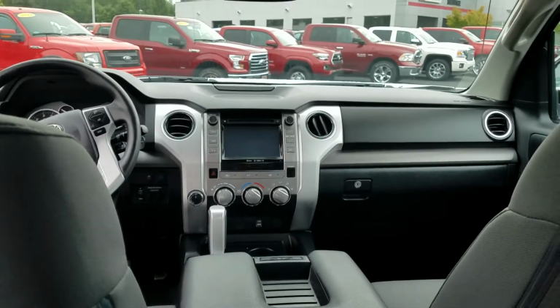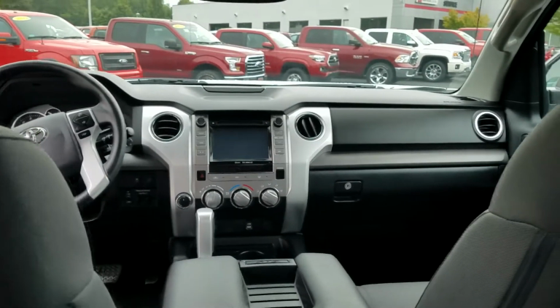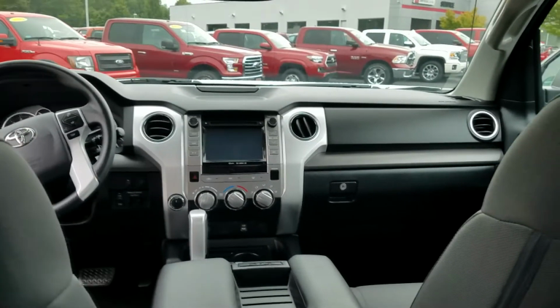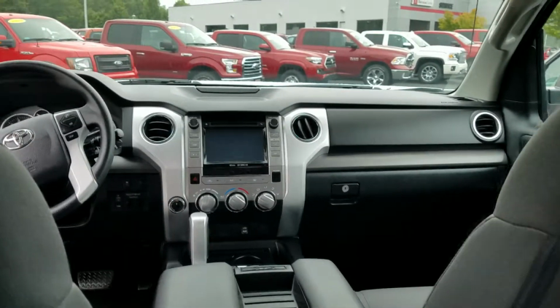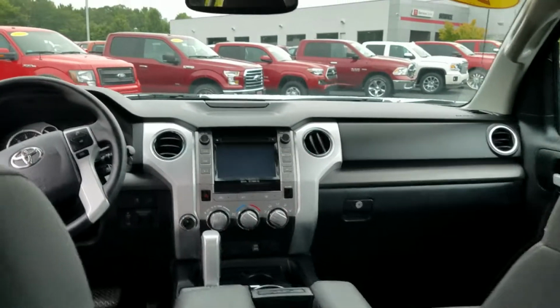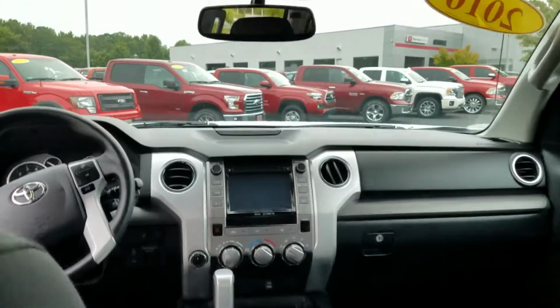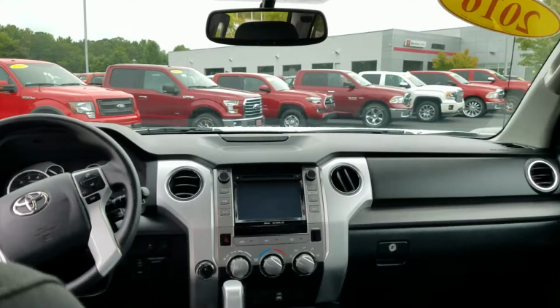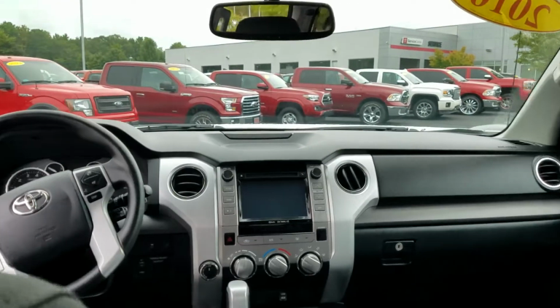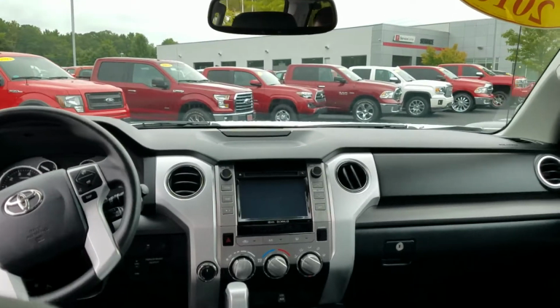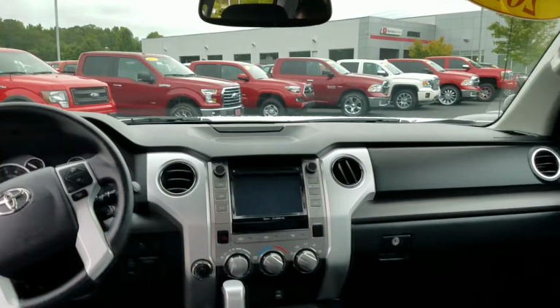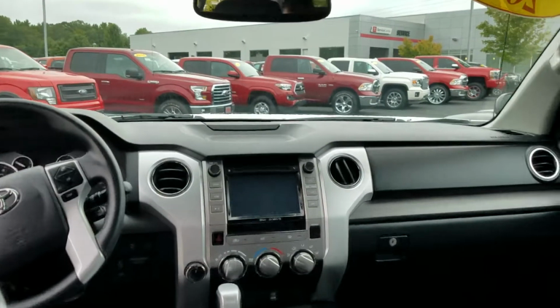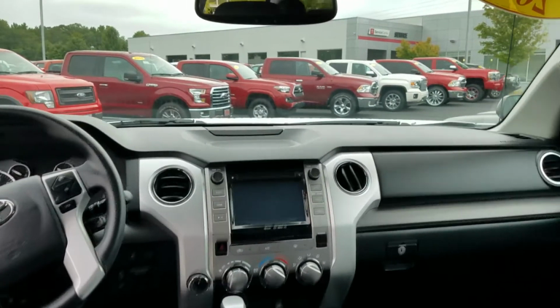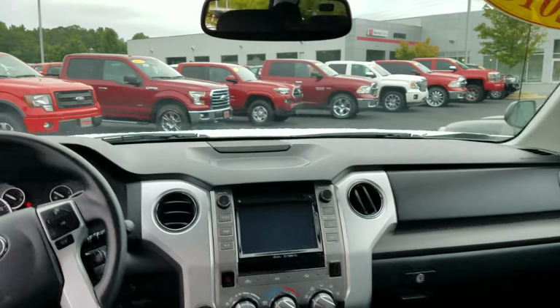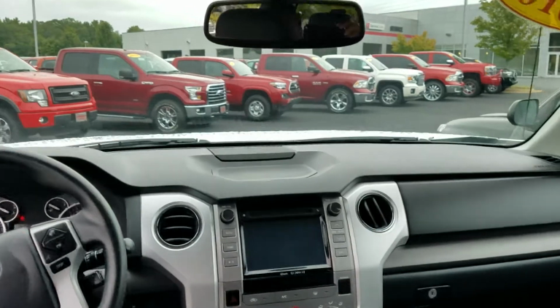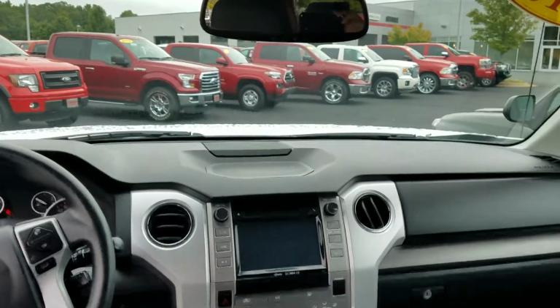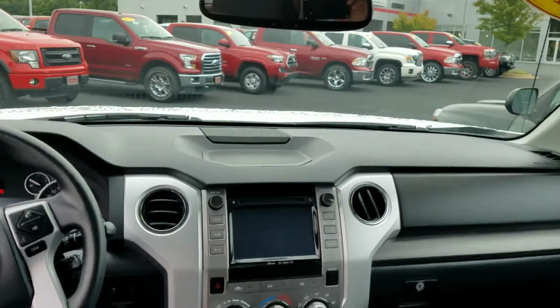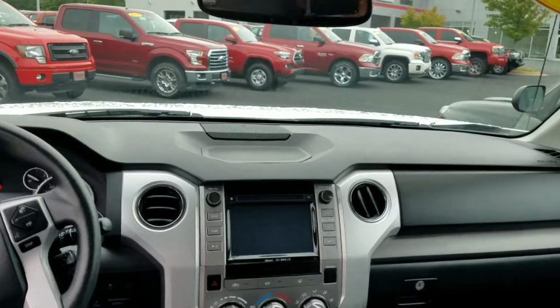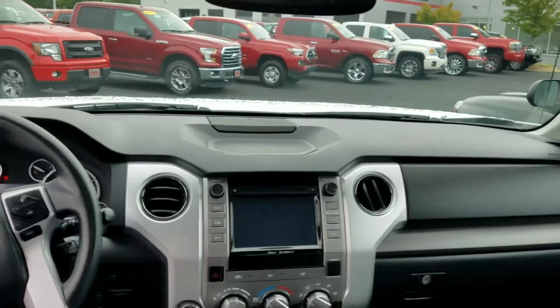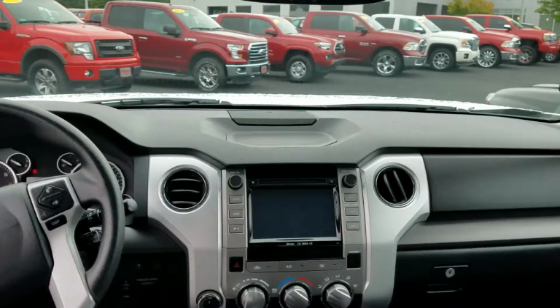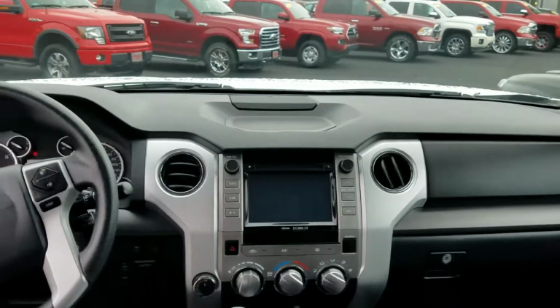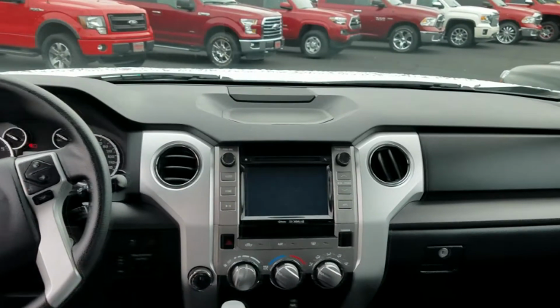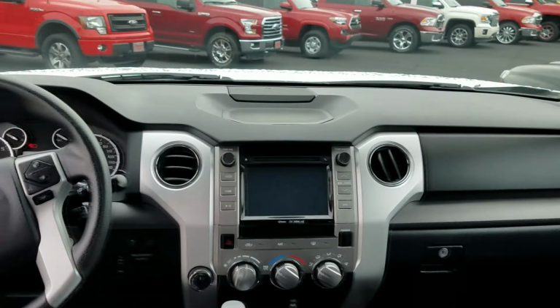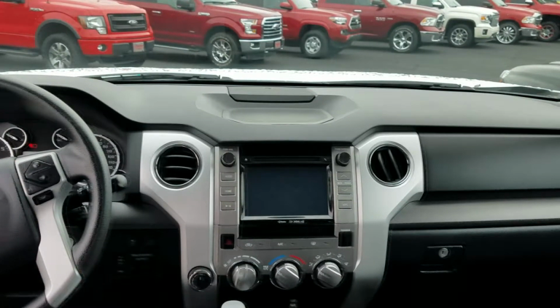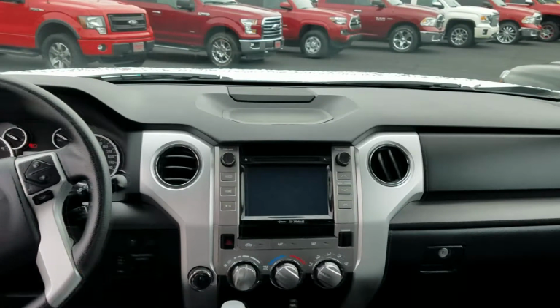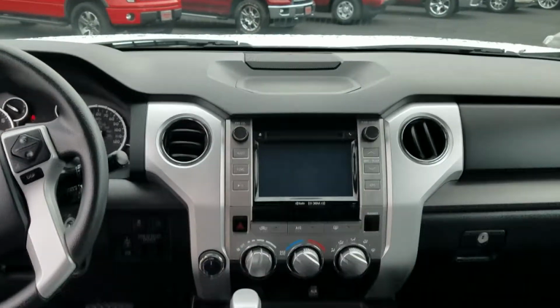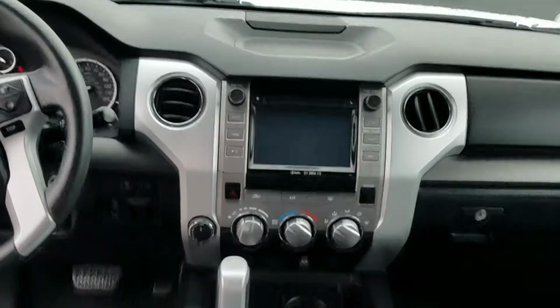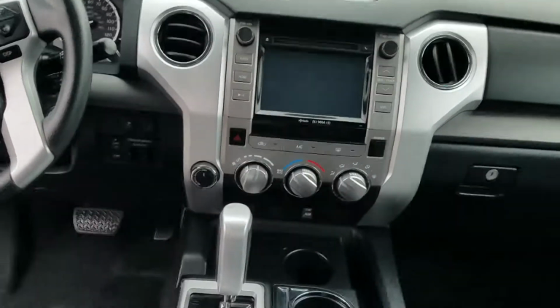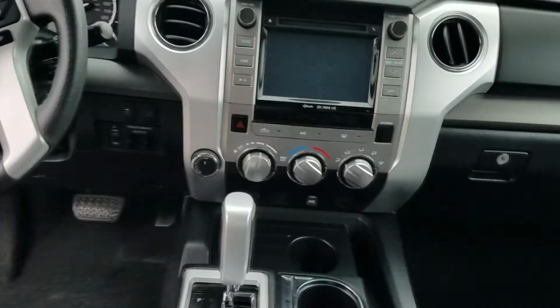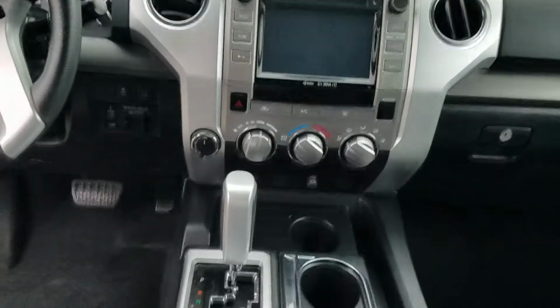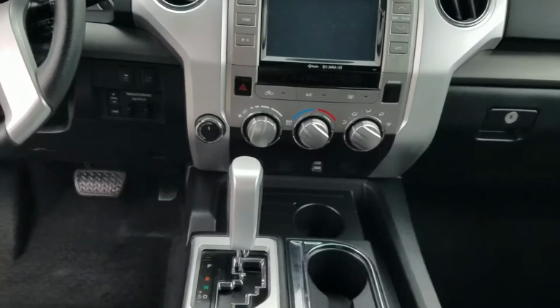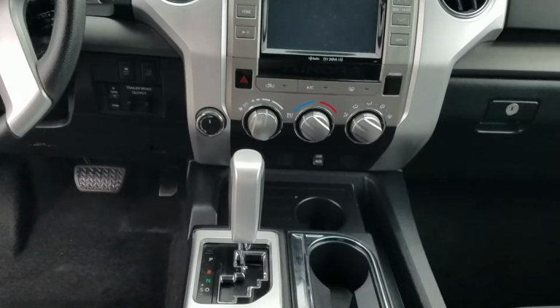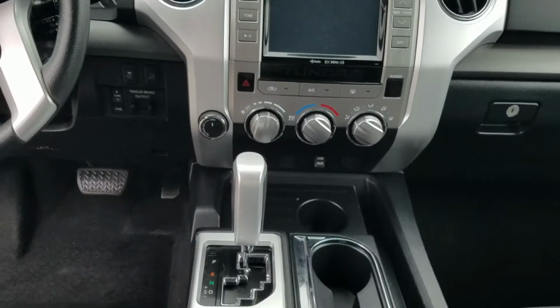It's got the 5.7 liter V8. It is a Crewmax, four-wheel drive.